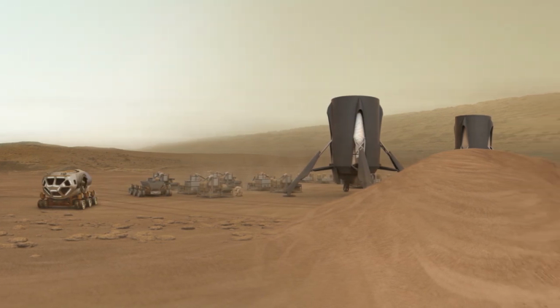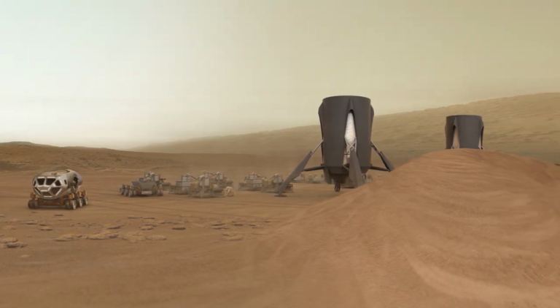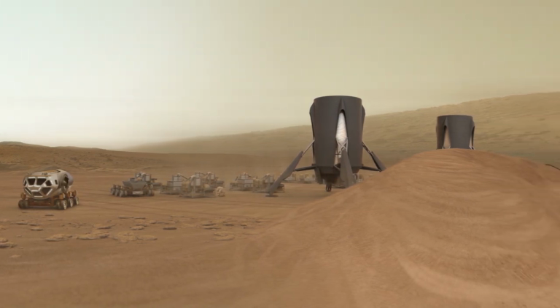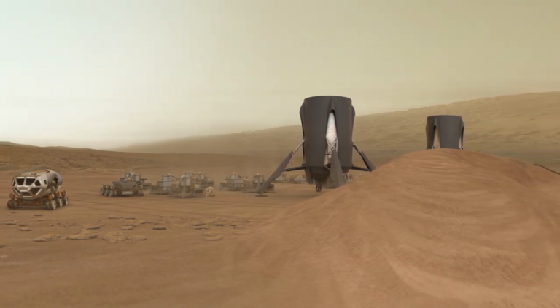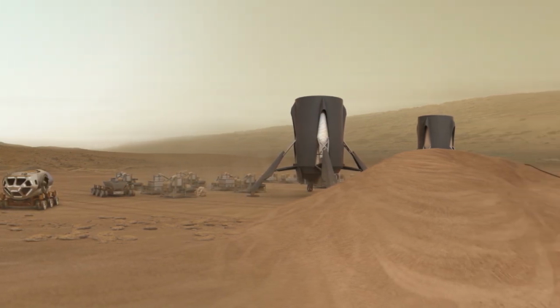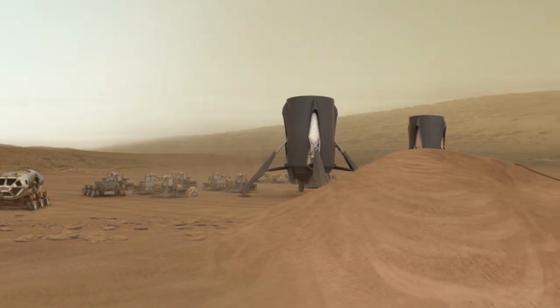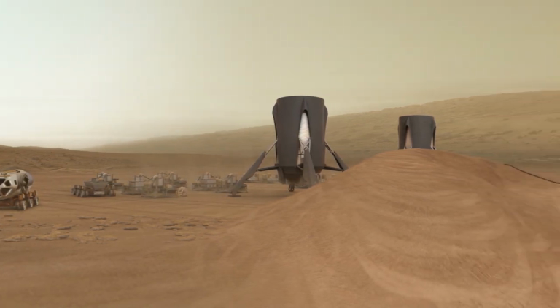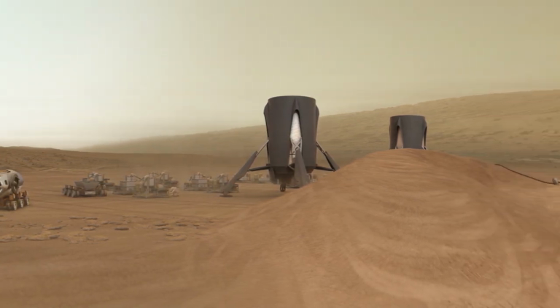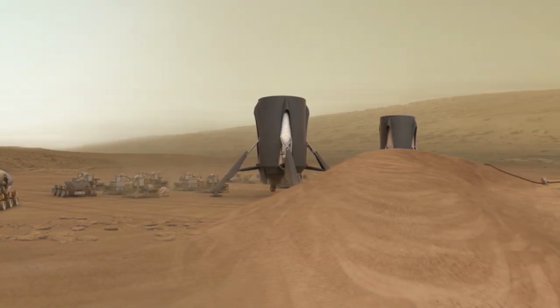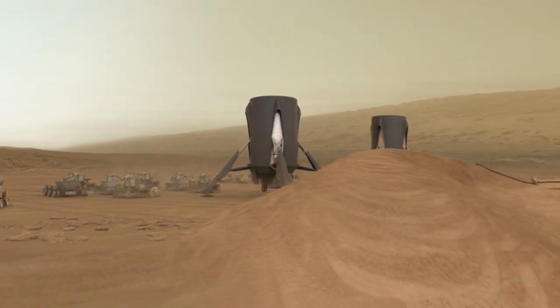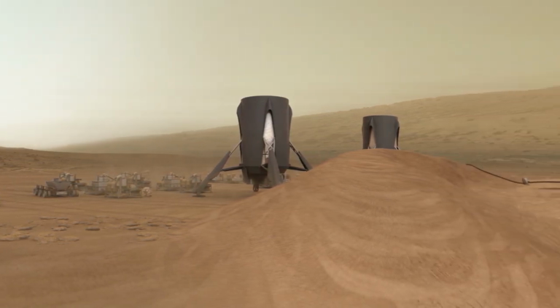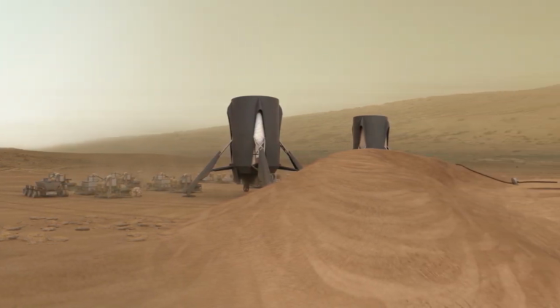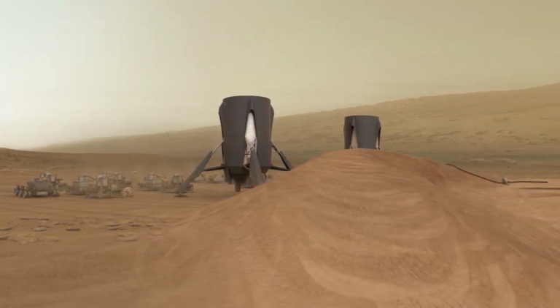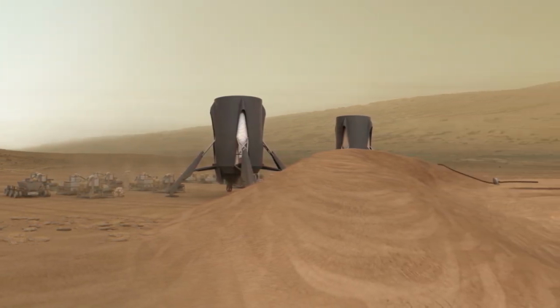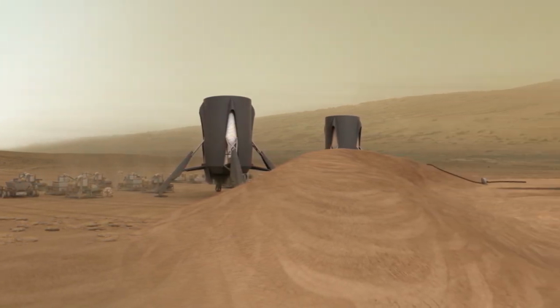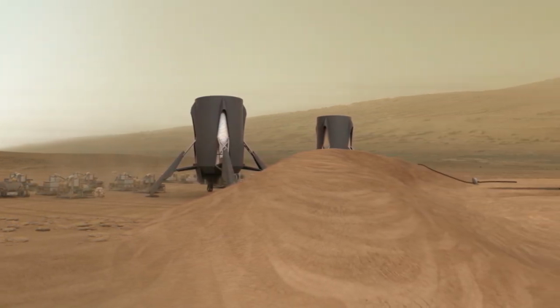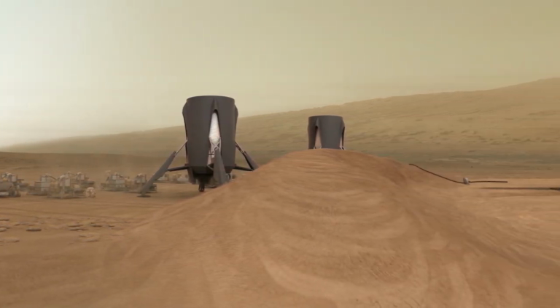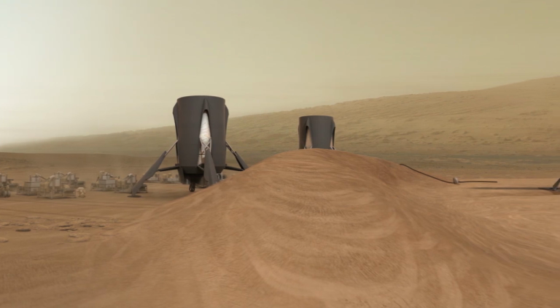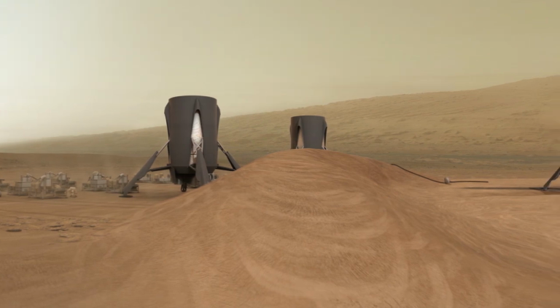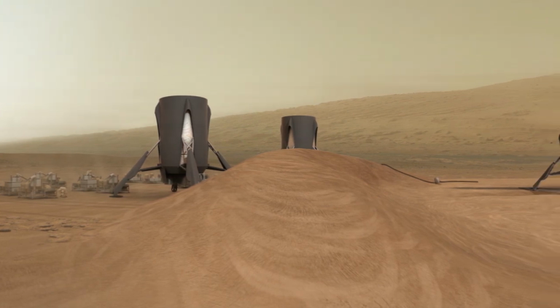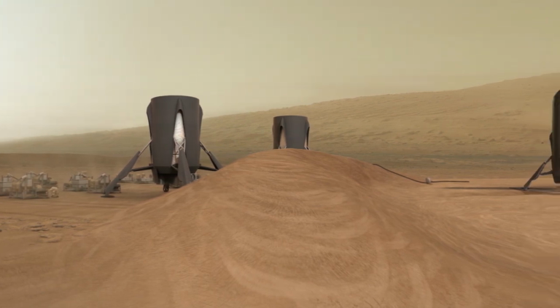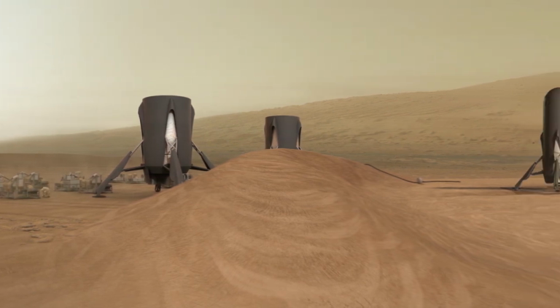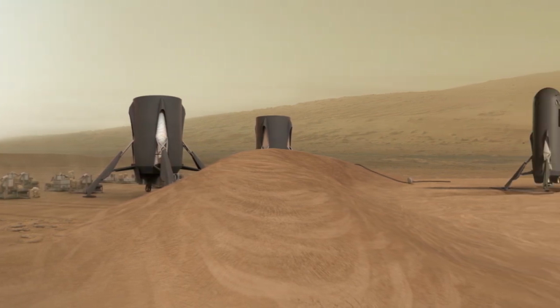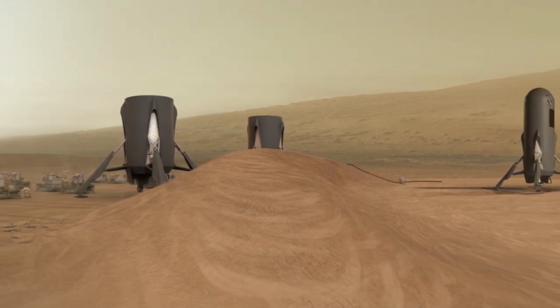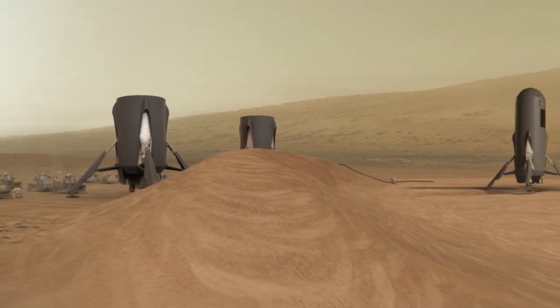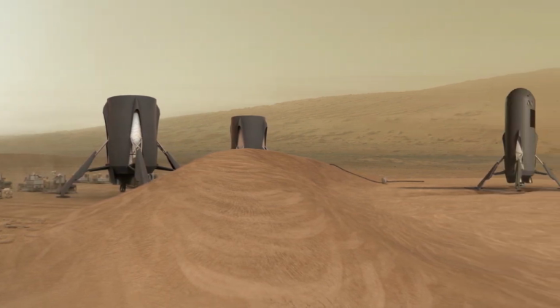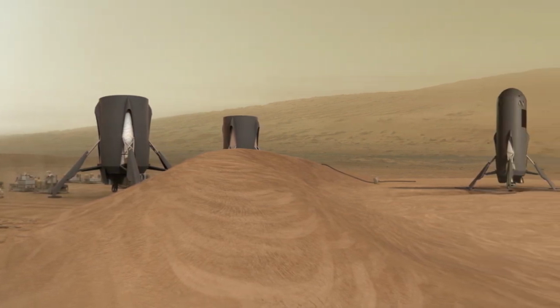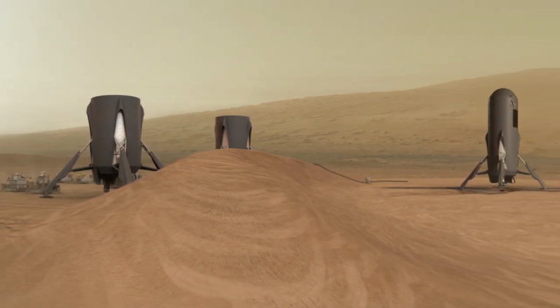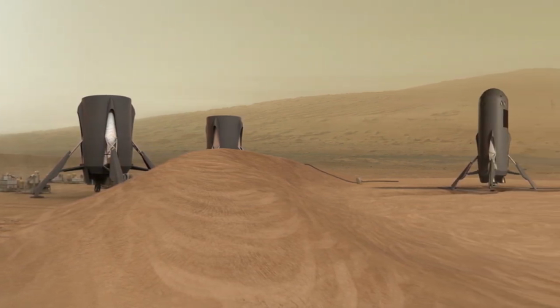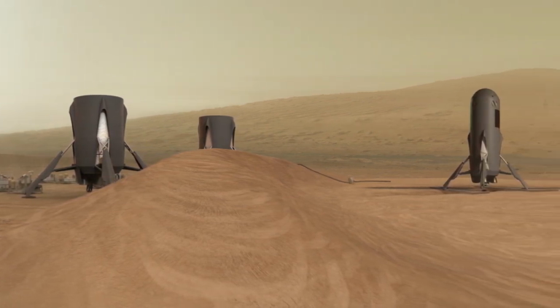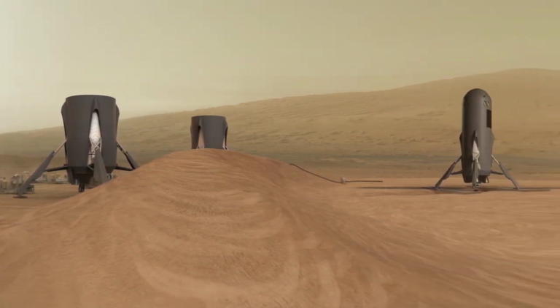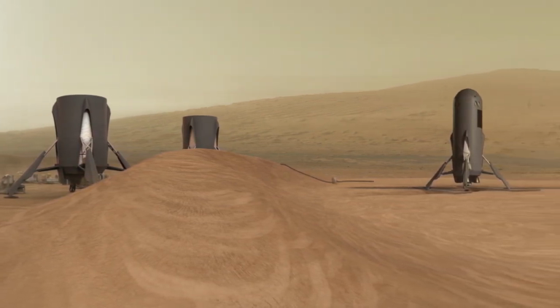Hercules' robust and flexible system design enables a safe, affordable, and sustainable human expansion beyond Earth.